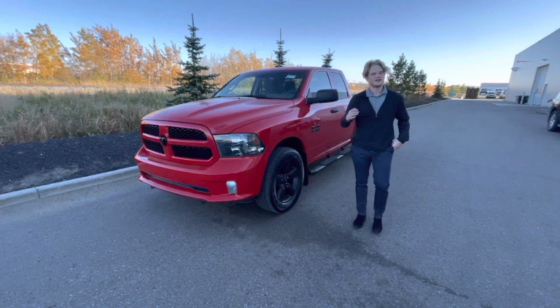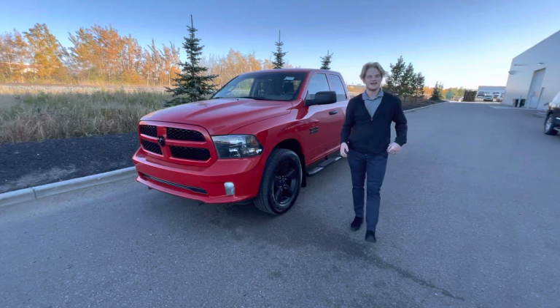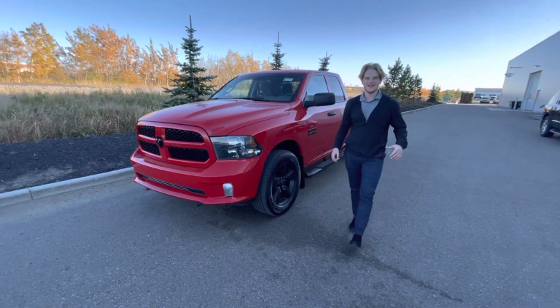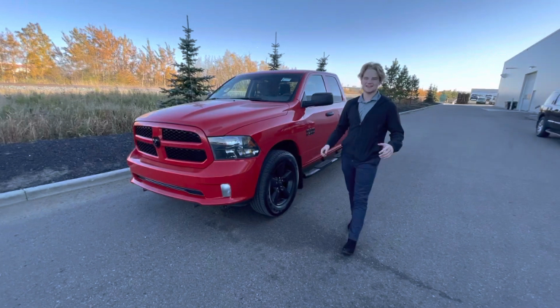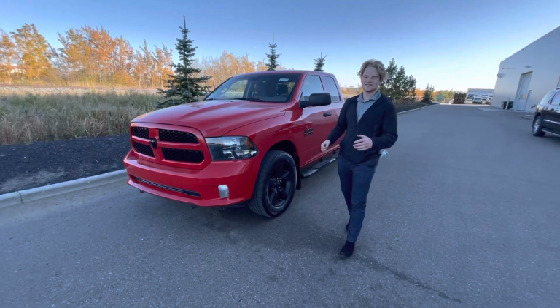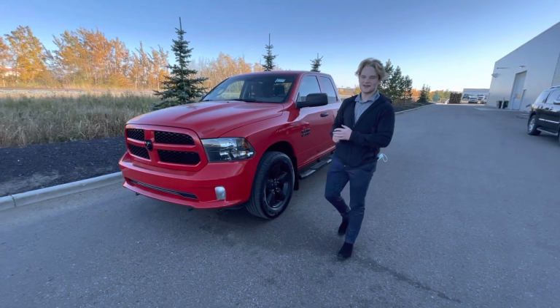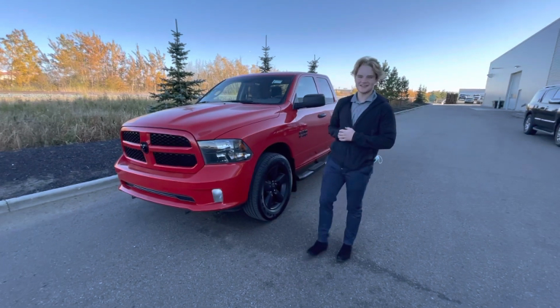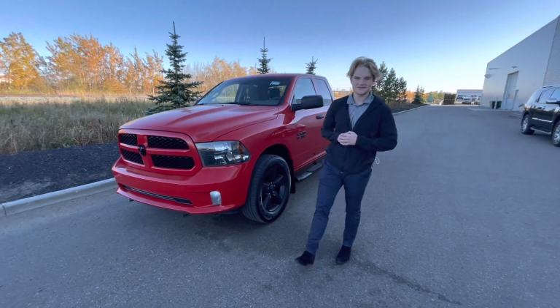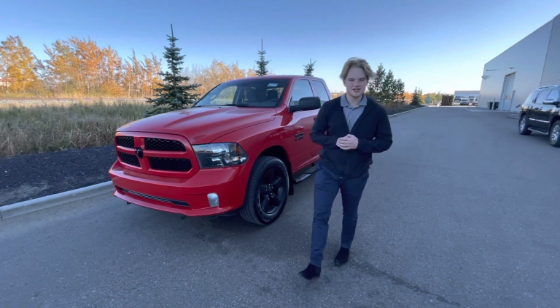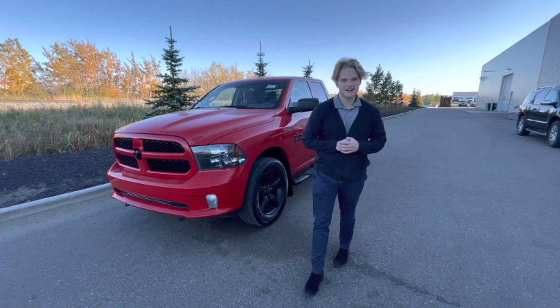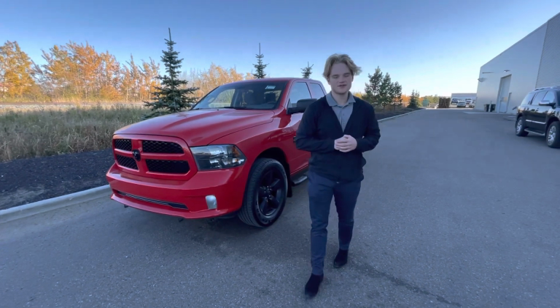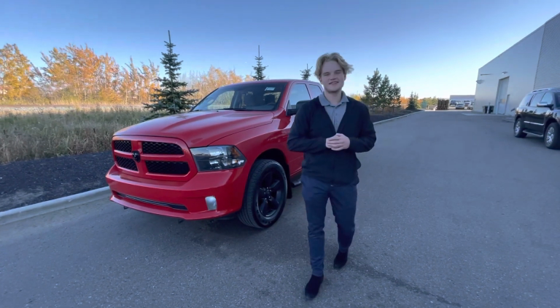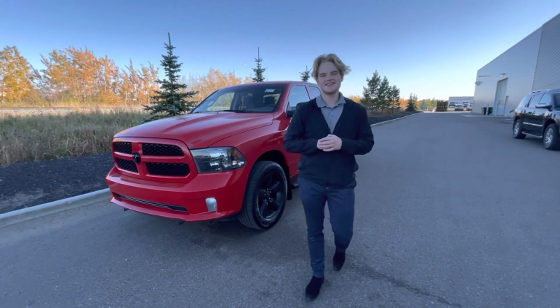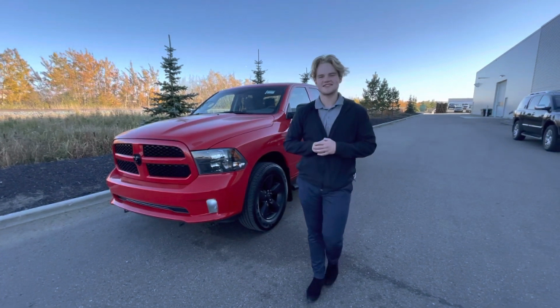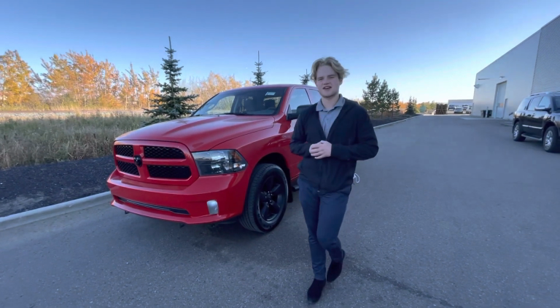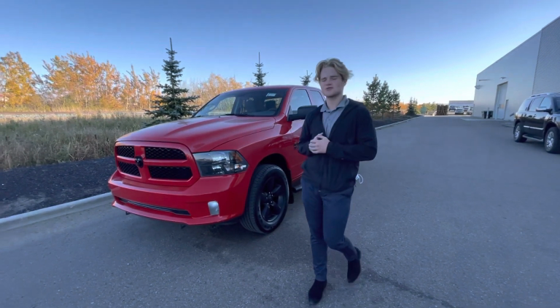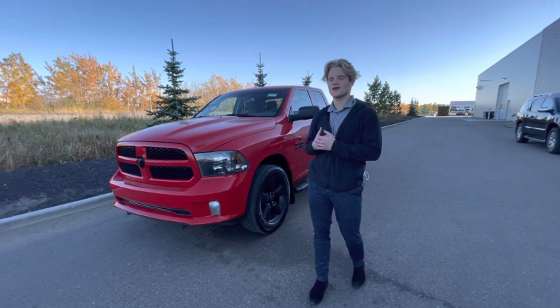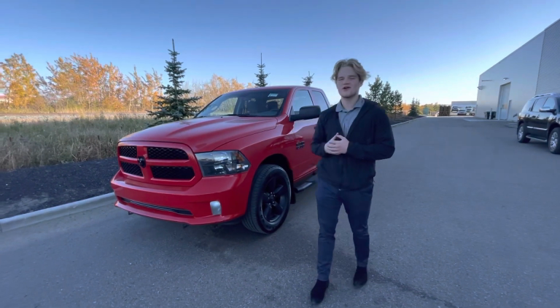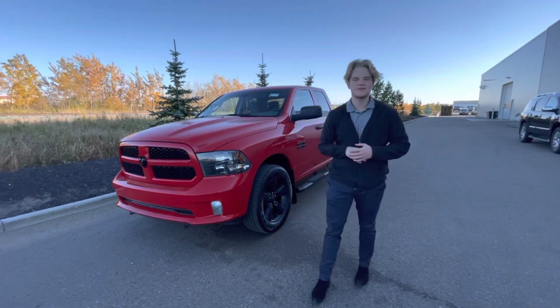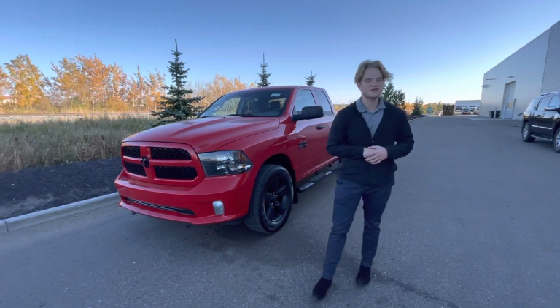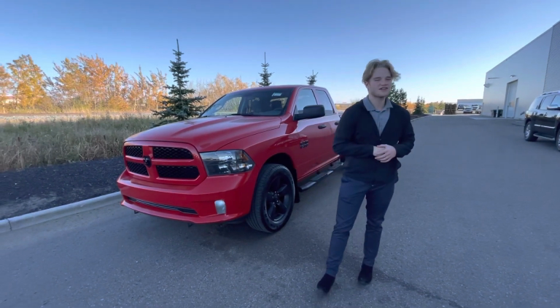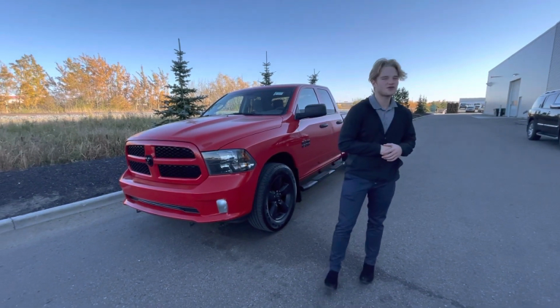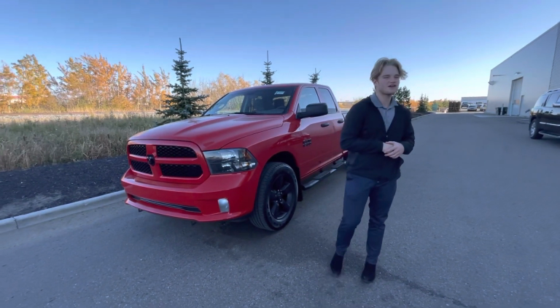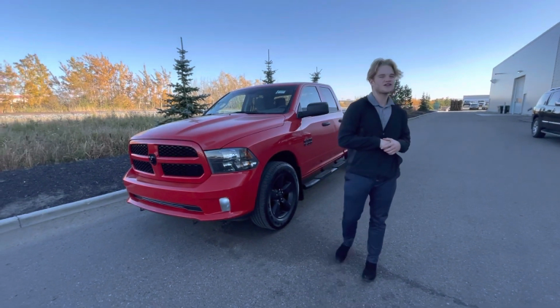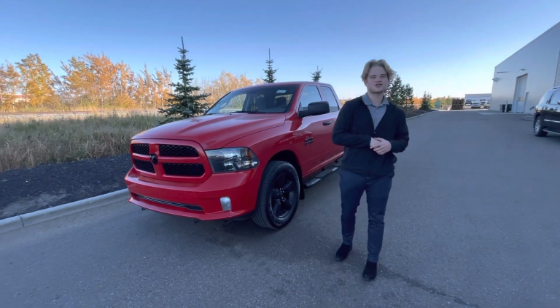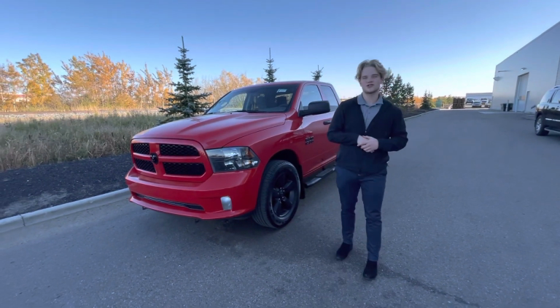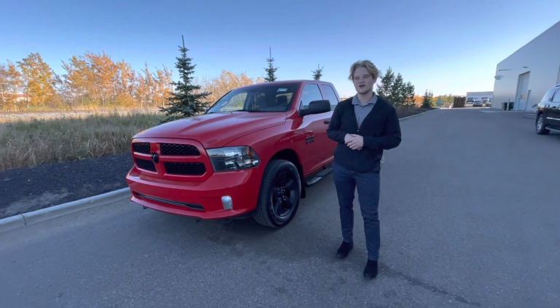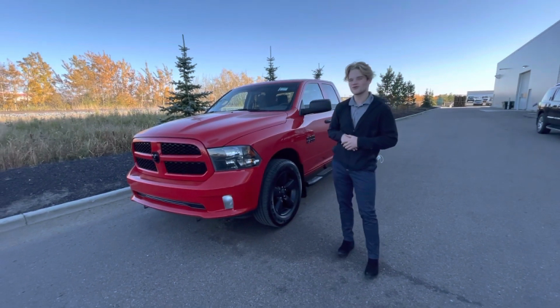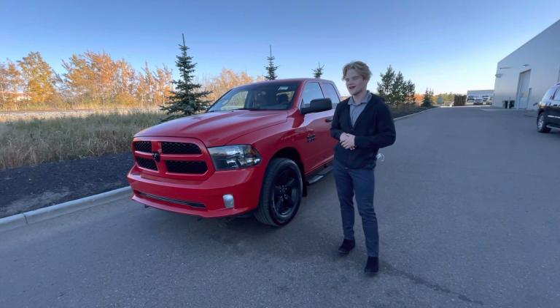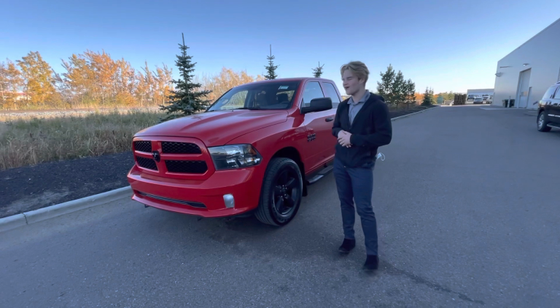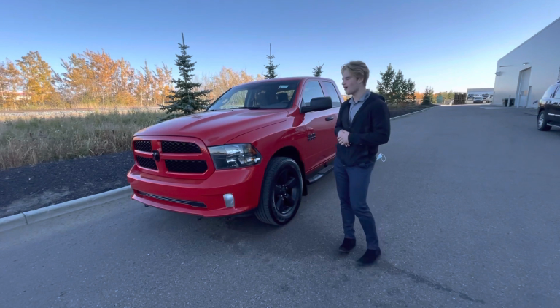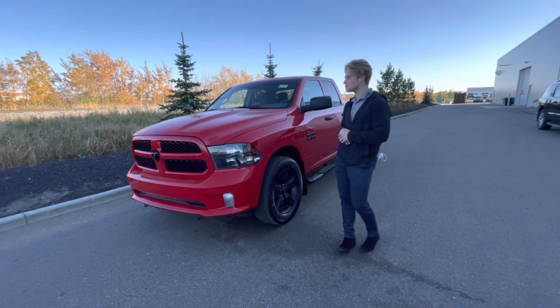Hey there, Gloria. This is Blair here with LA Nissan. I just want to go ahead and make you another quick video showing you a great option.